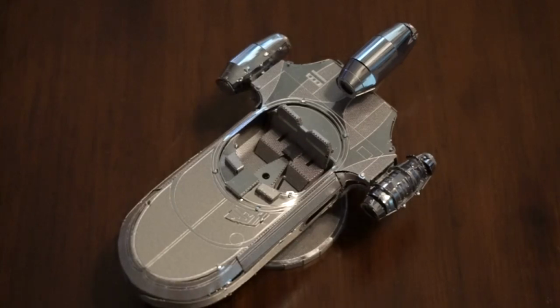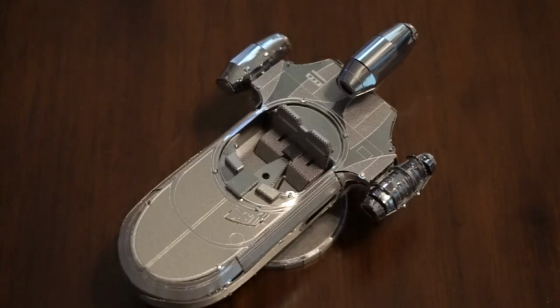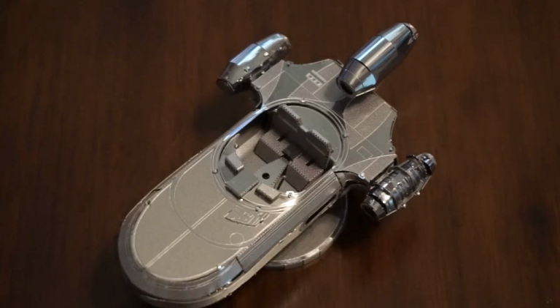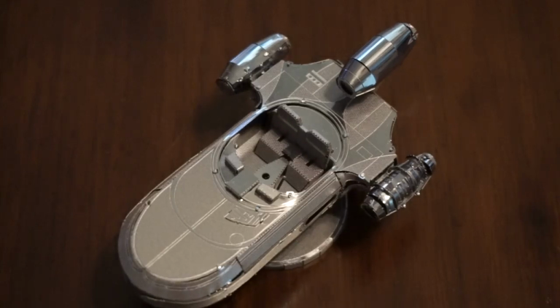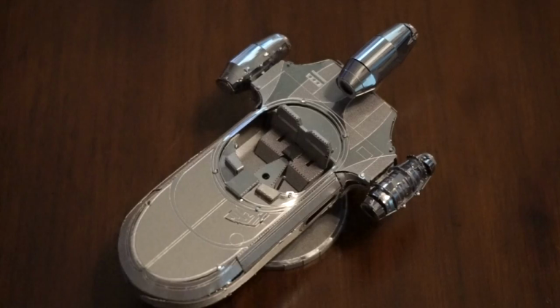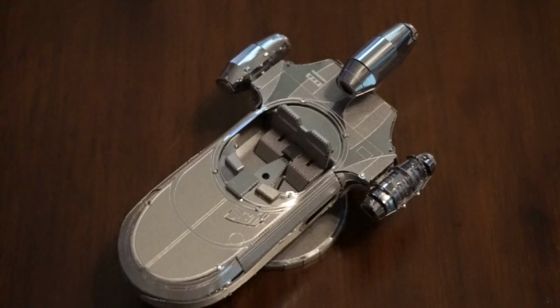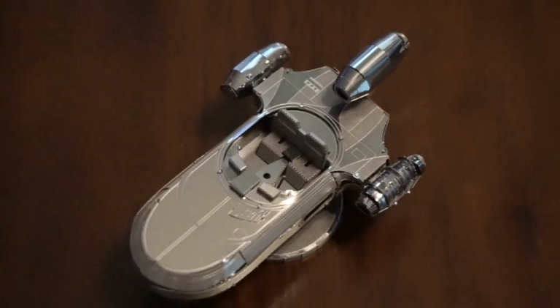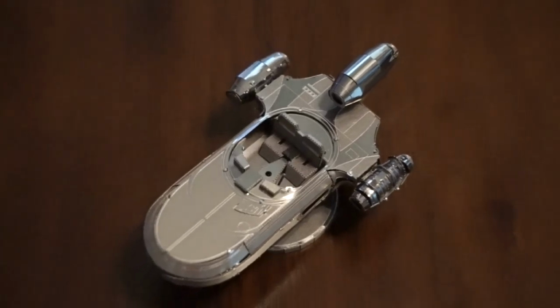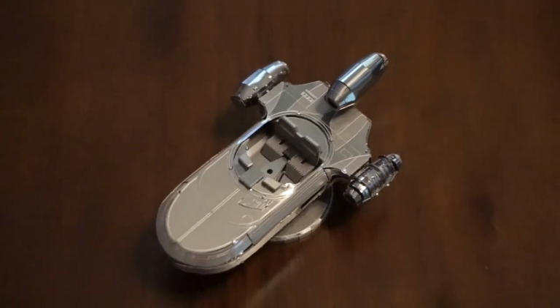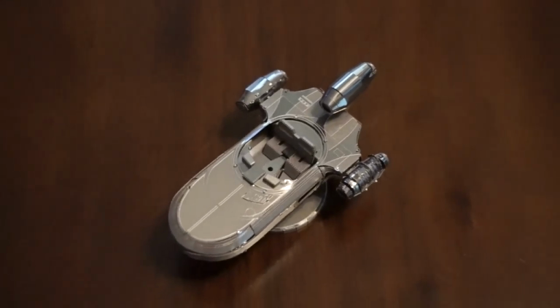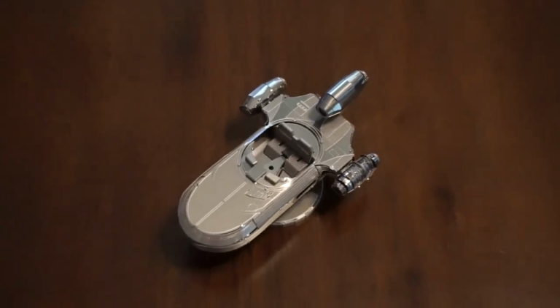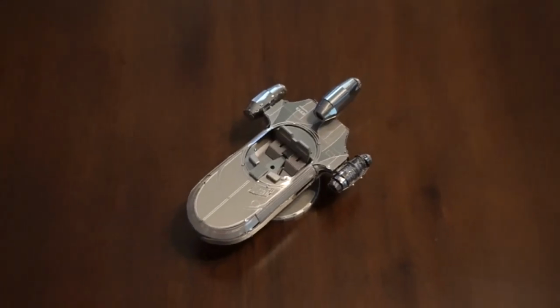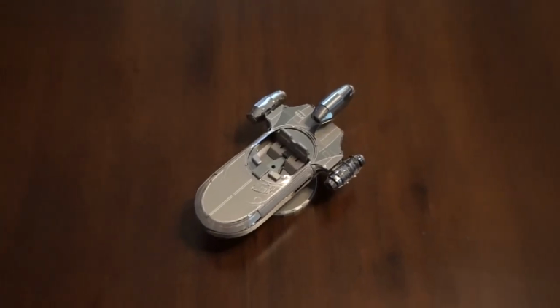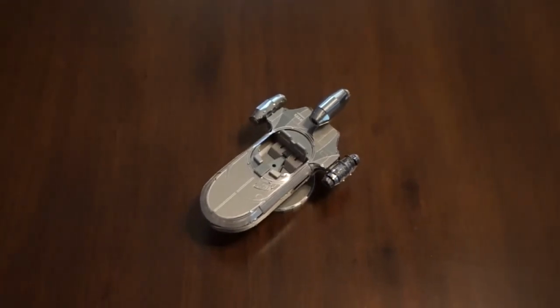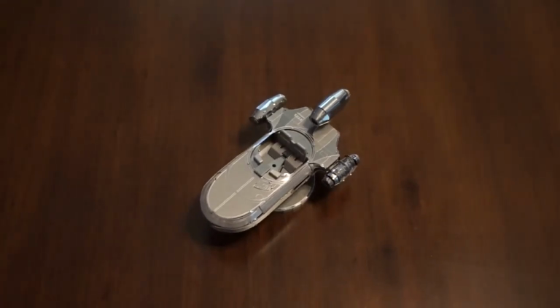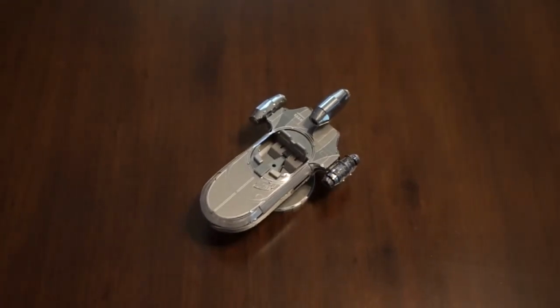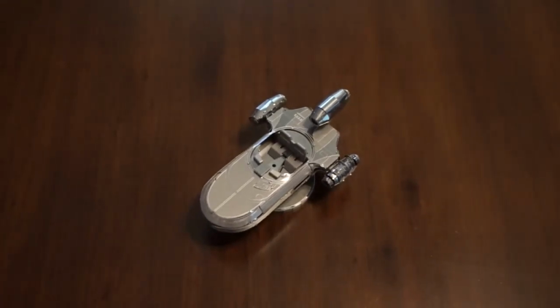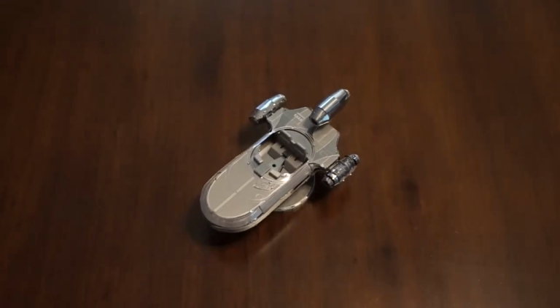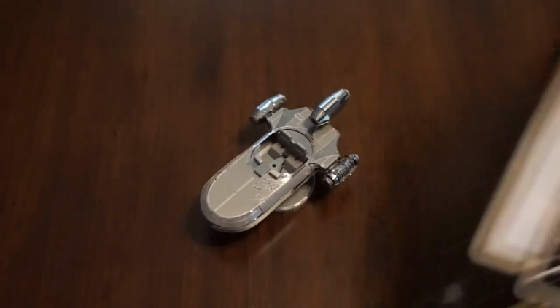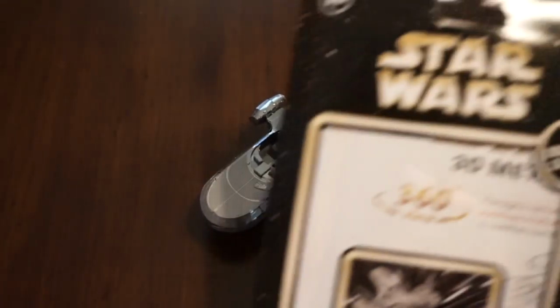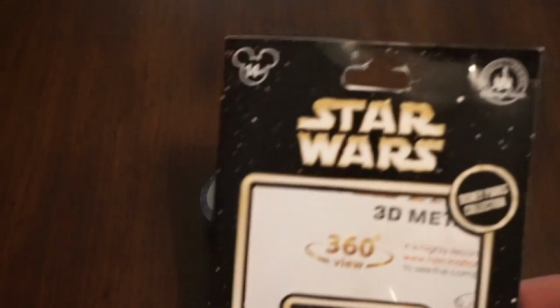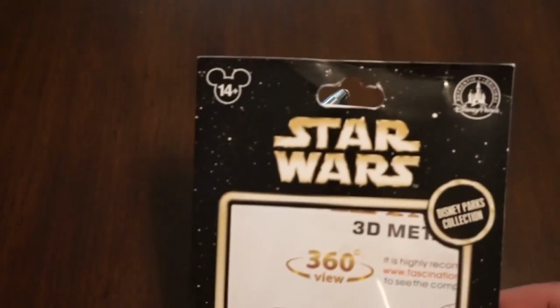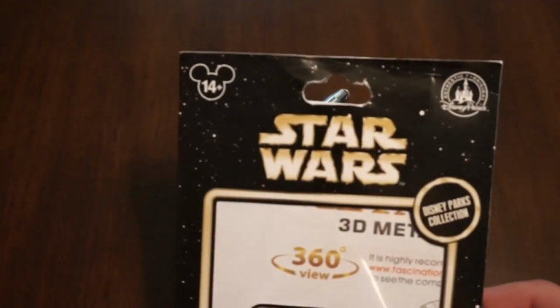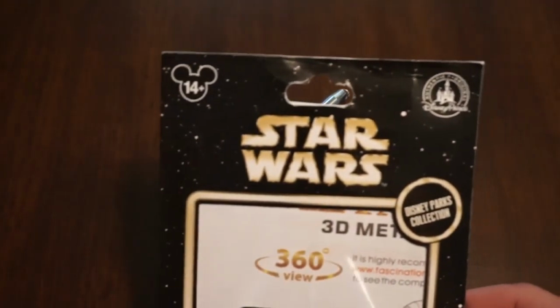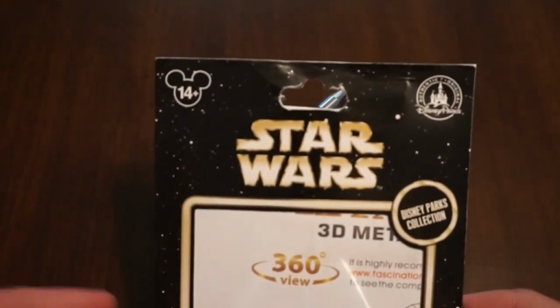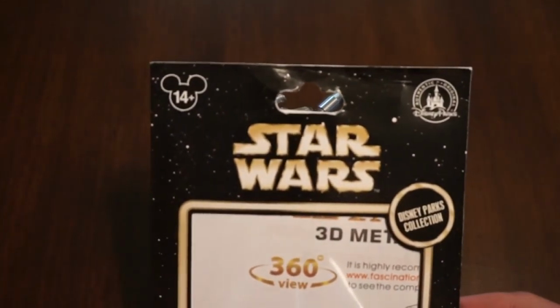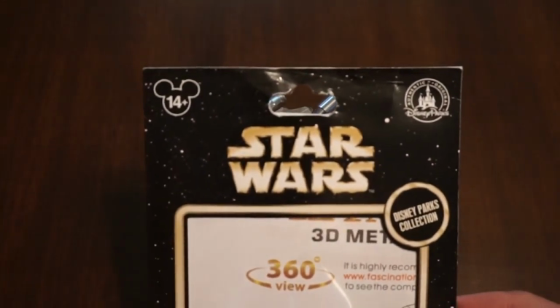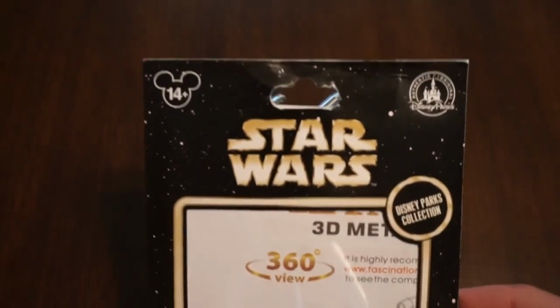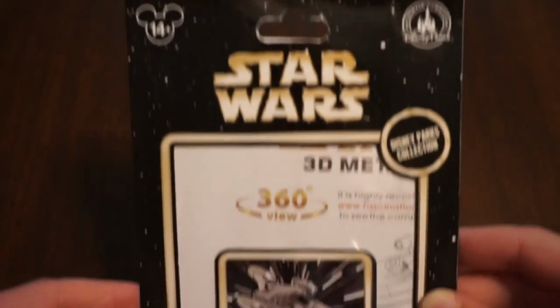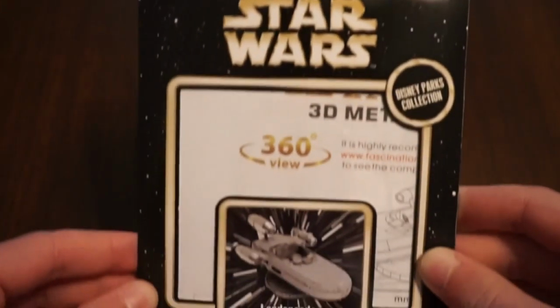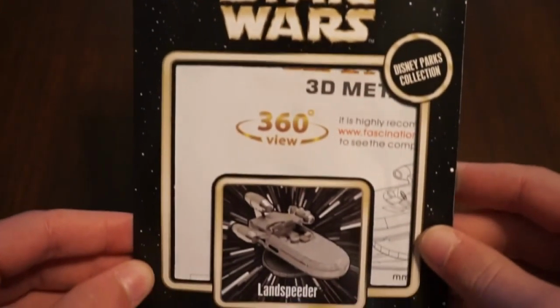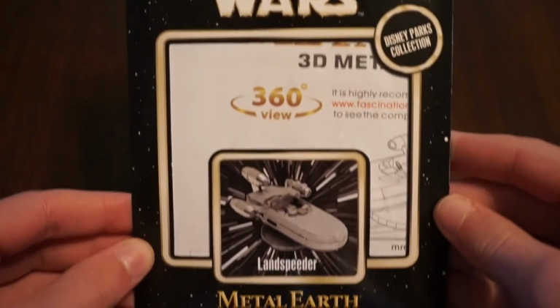The package this came in looks something like this — by something I mean exactly.